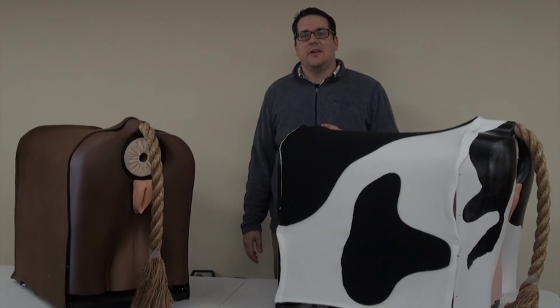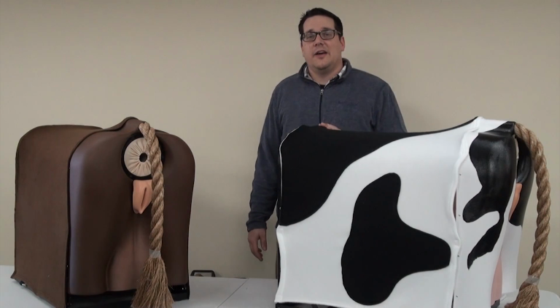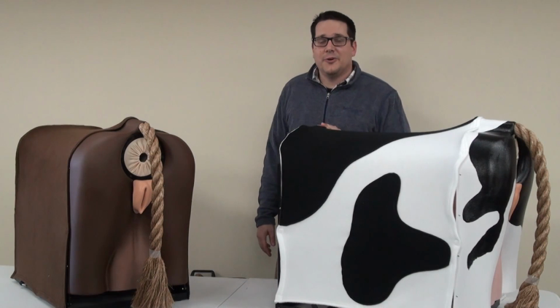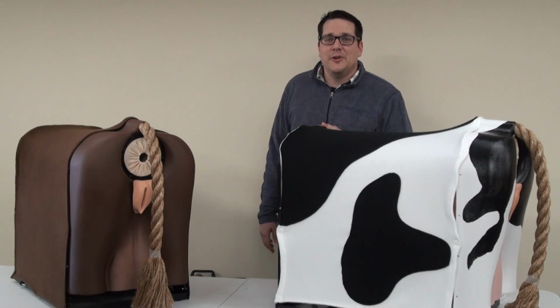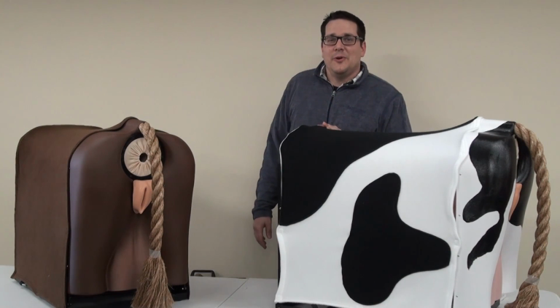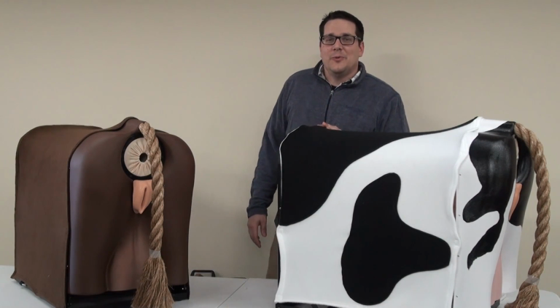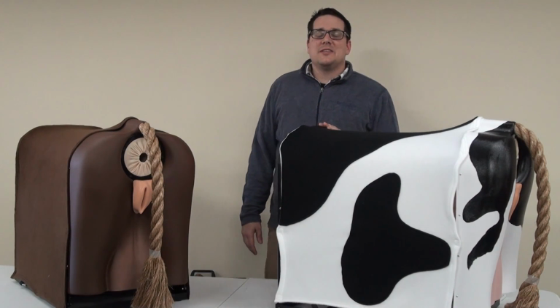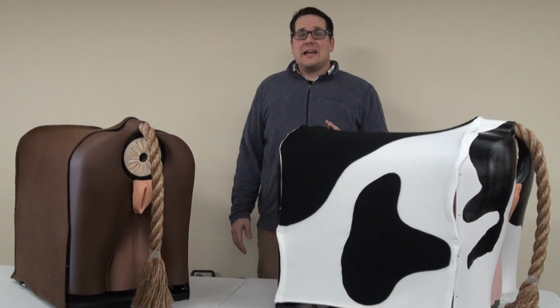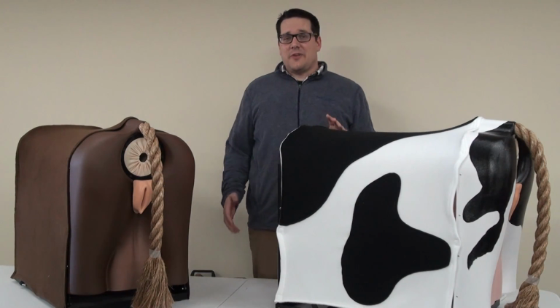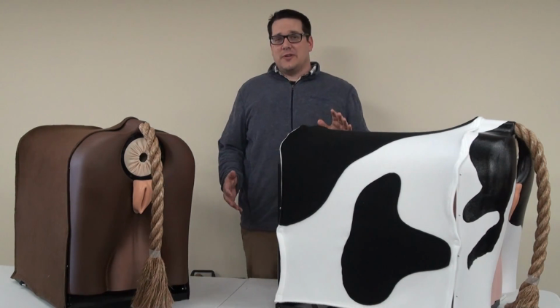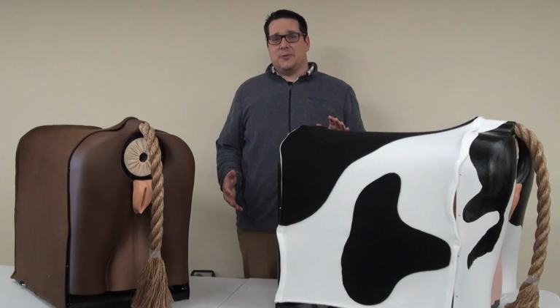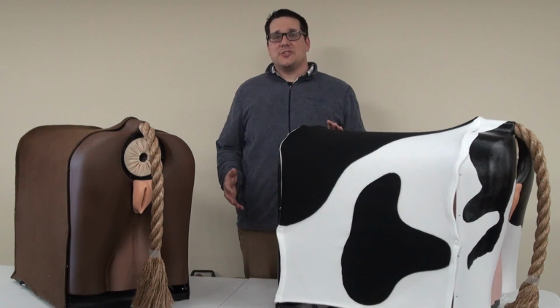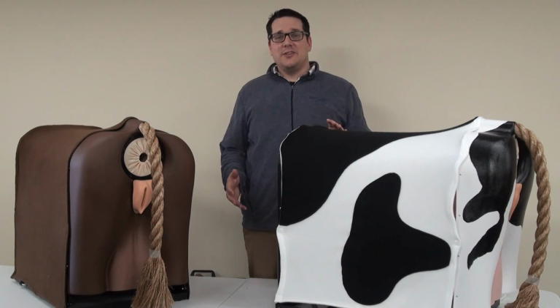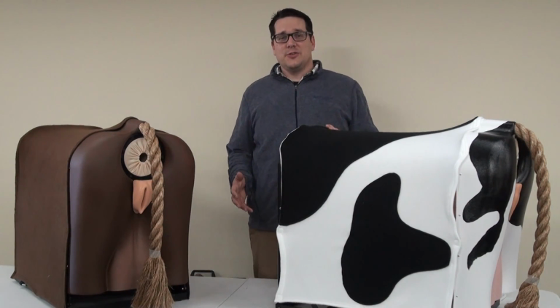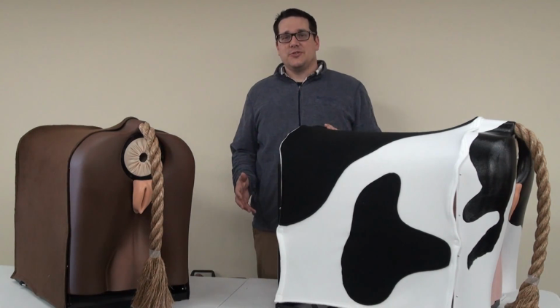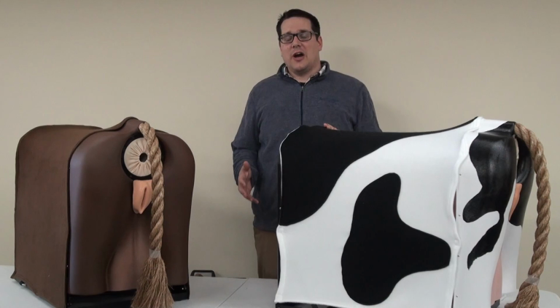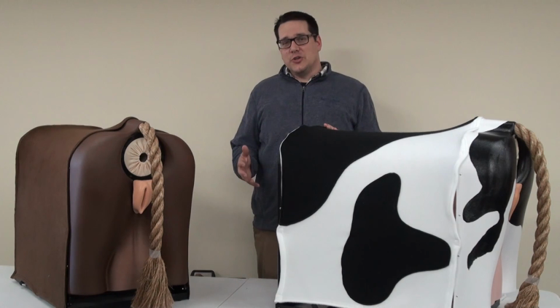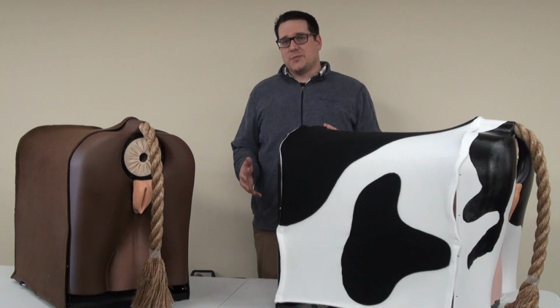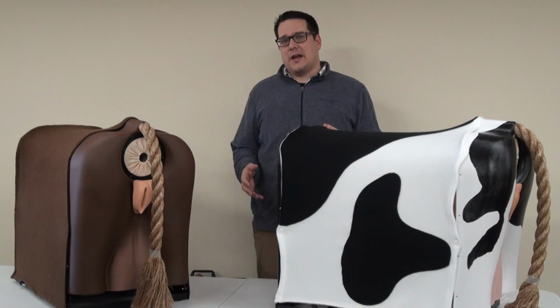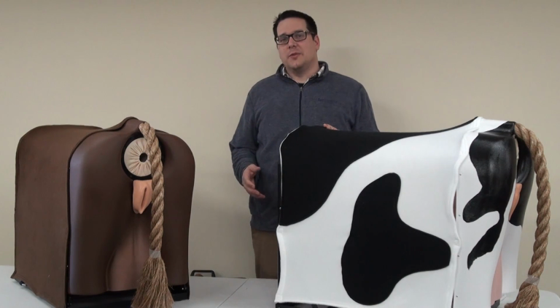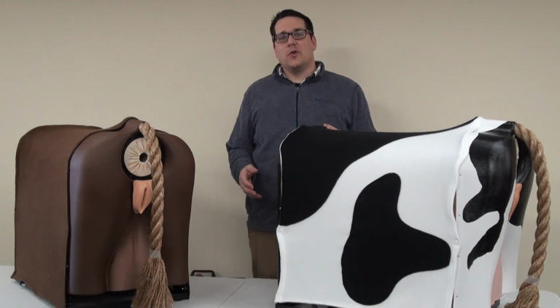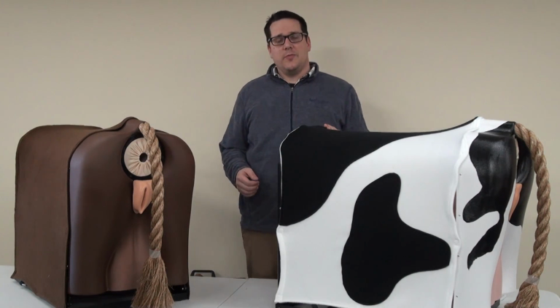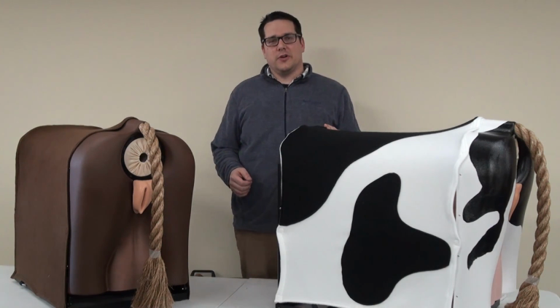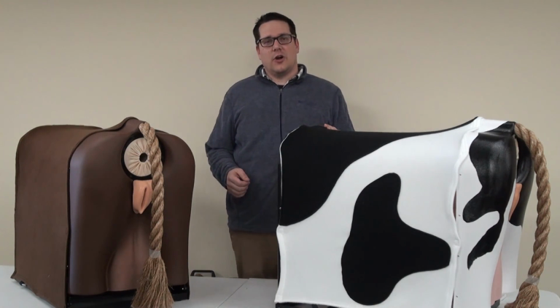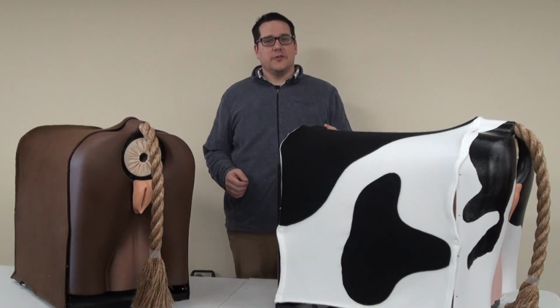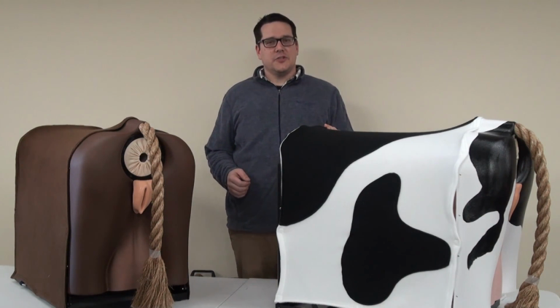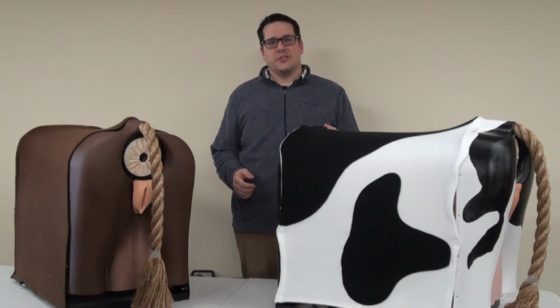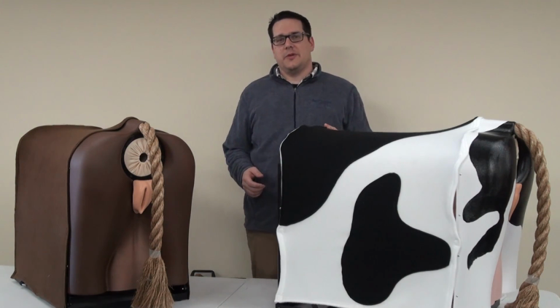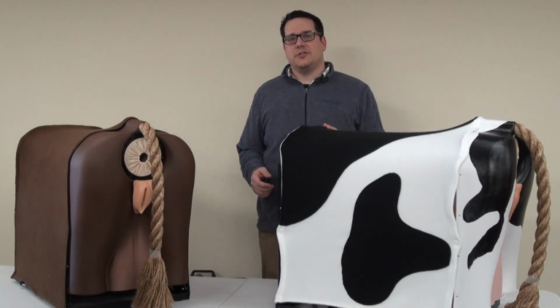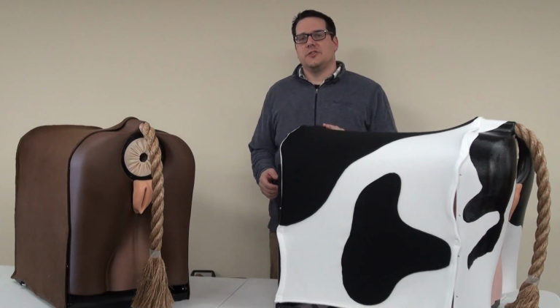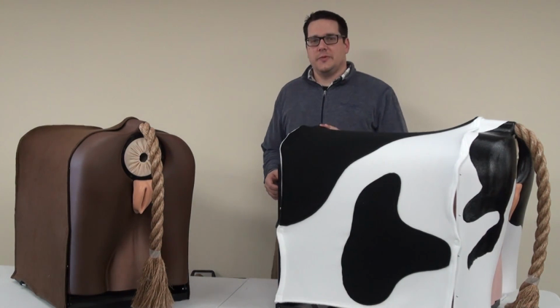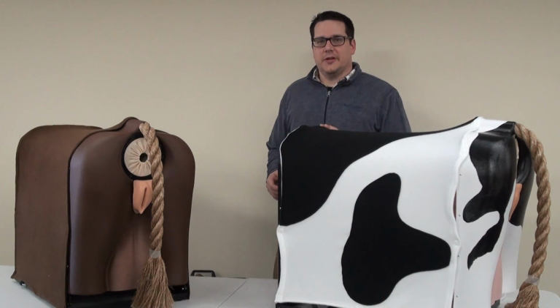Hello. We're excited at RealityWorks to introduce our newest product, the Bovine Breeder Artificial Insemination Simulator.